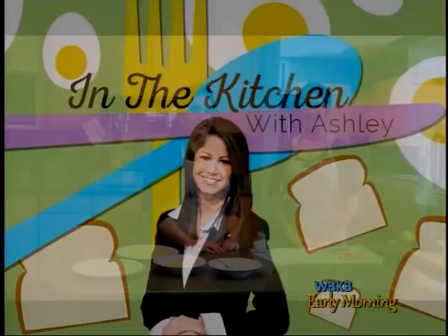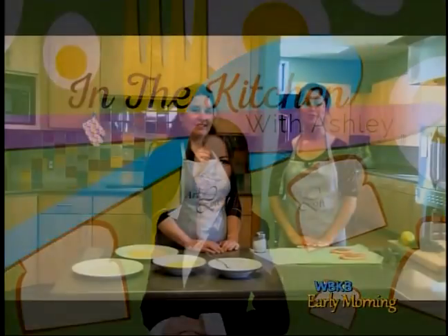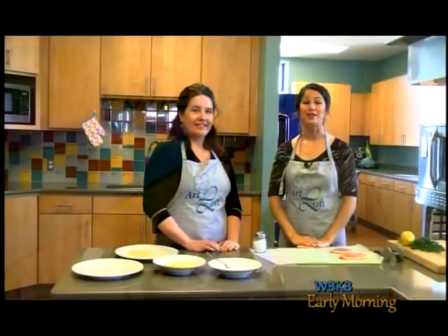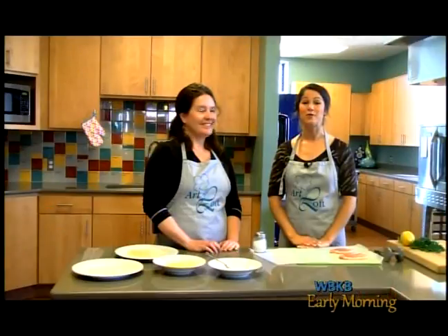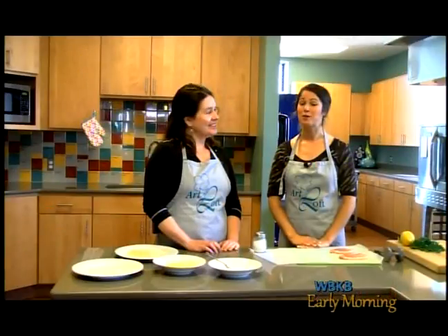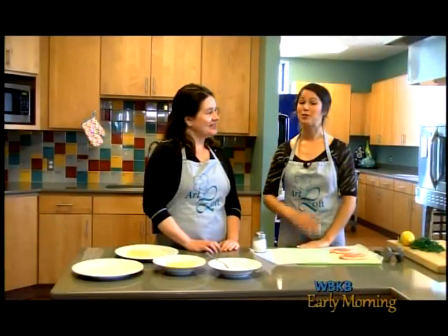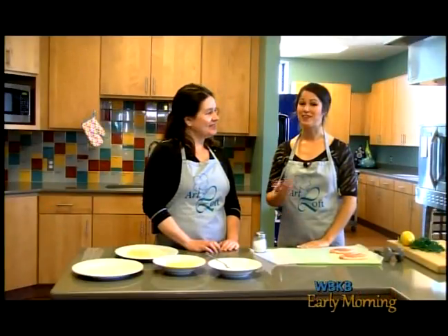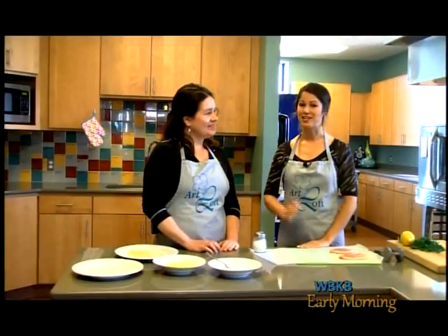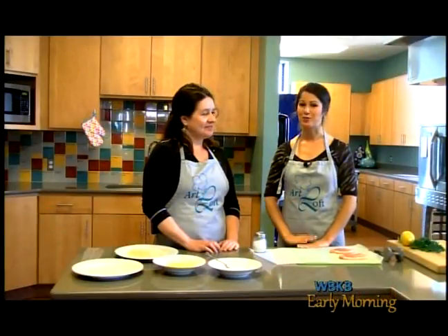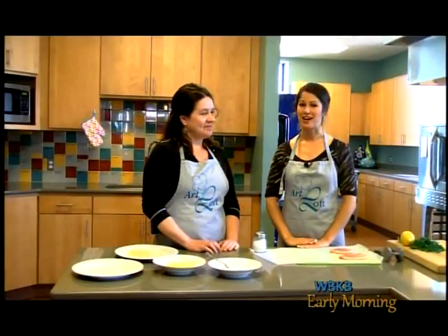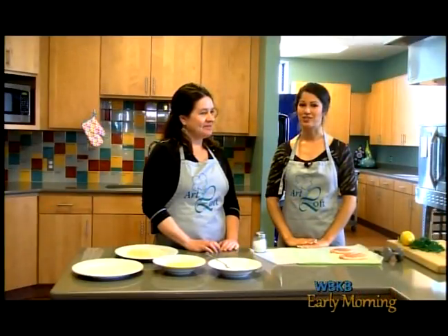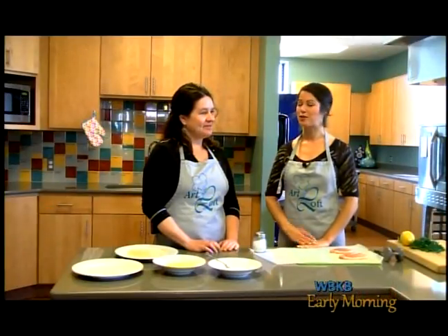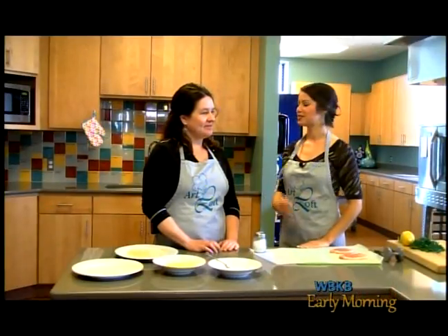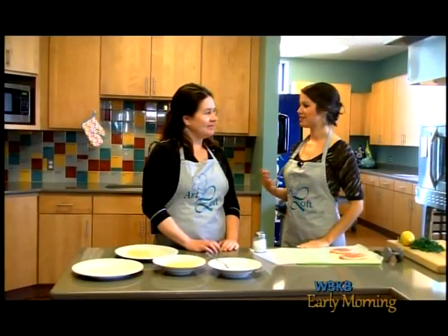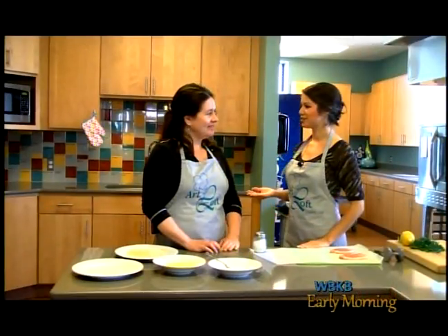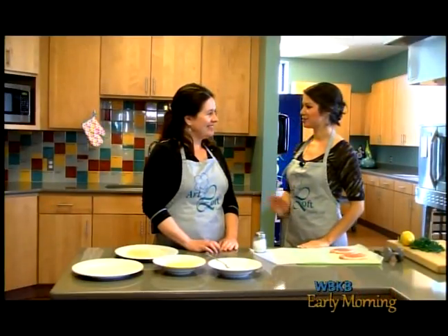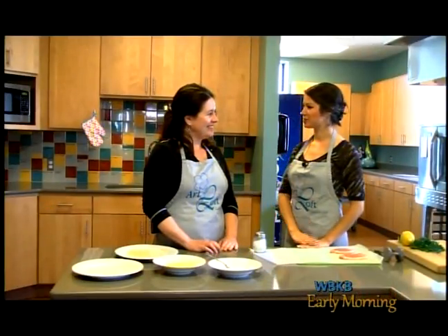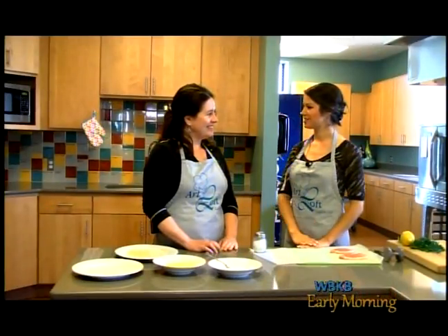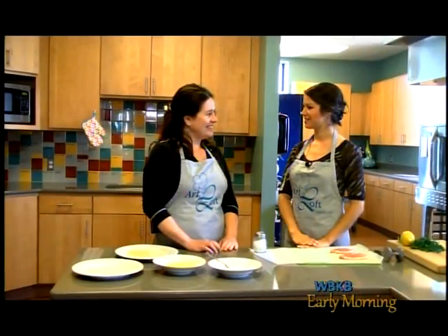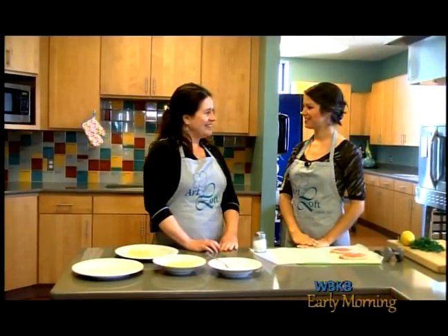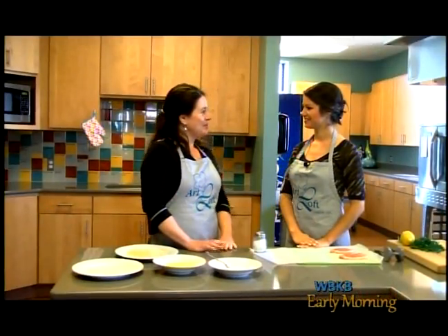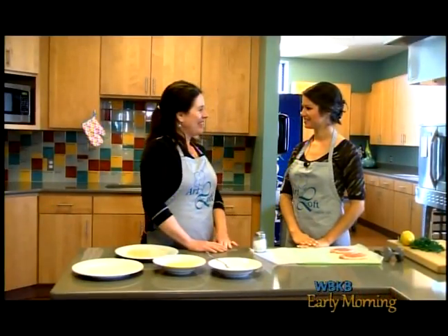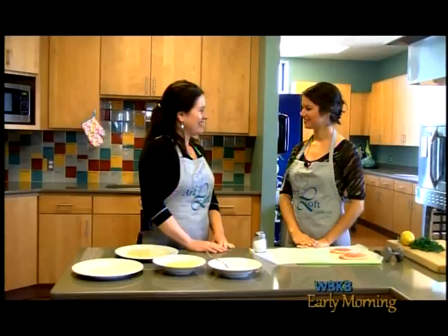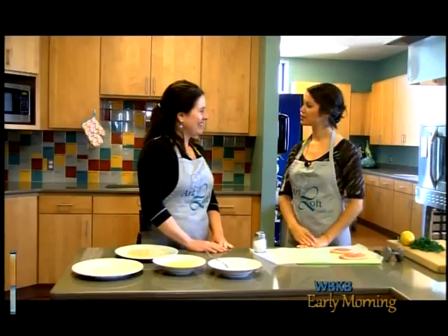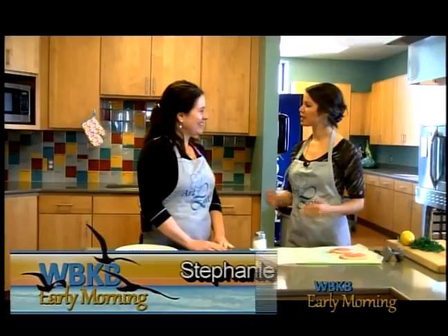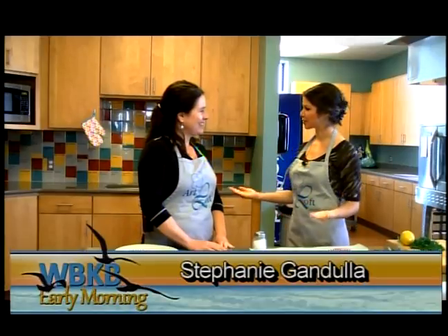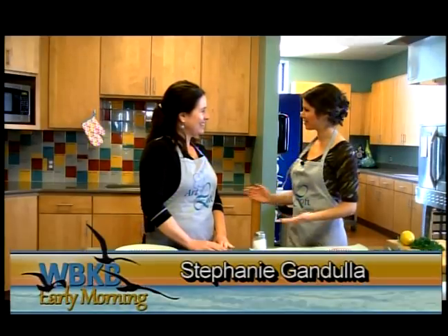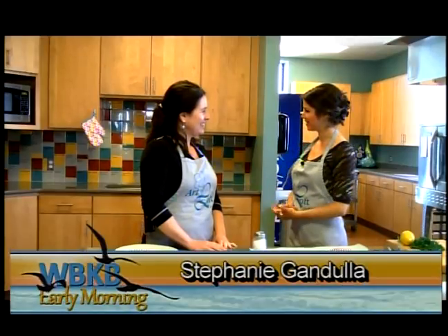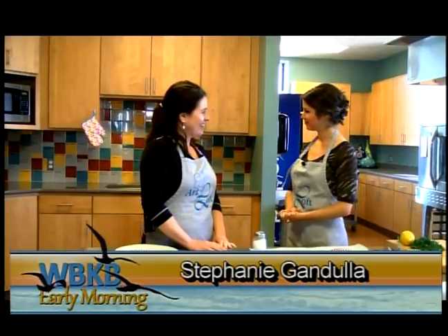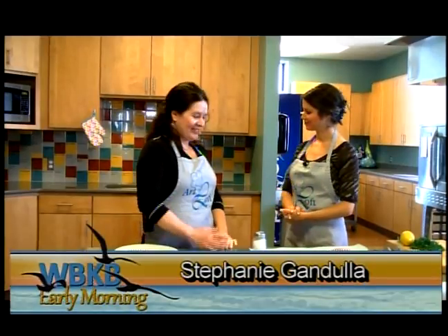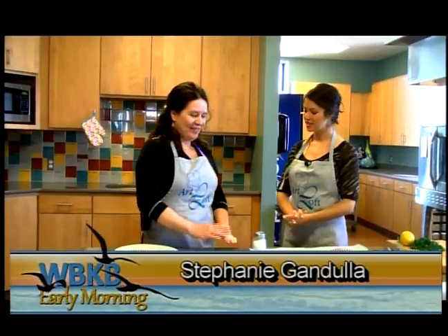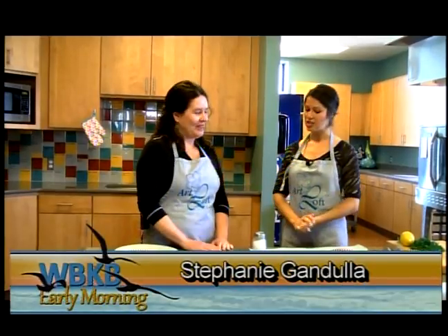Good morning and welcome to In the Kitchen with Ashley. I'm here with Stephanie Gundula. Good morning Stephanie. Good morning Ashley. Thanks for coming on today. Thanks for having me.